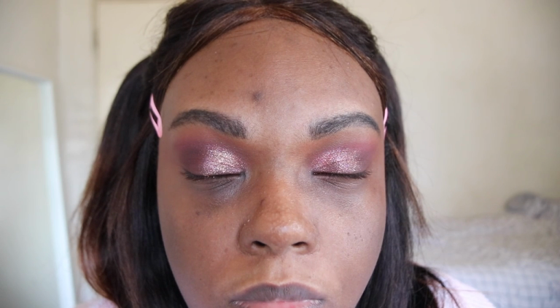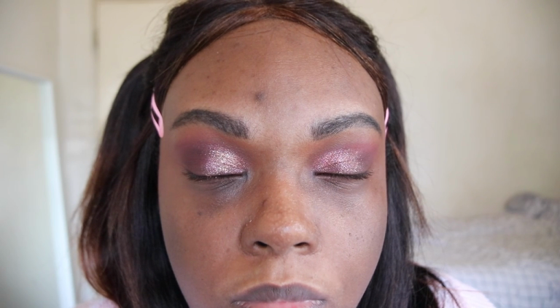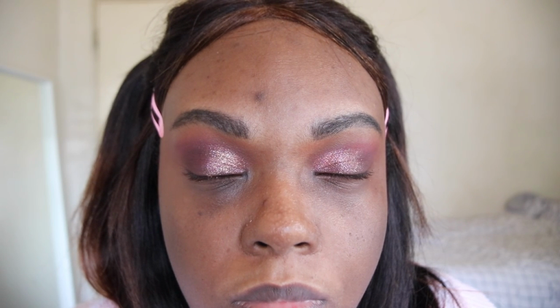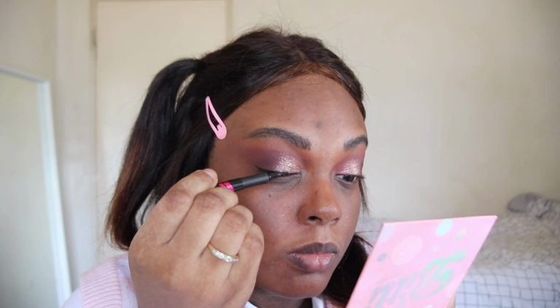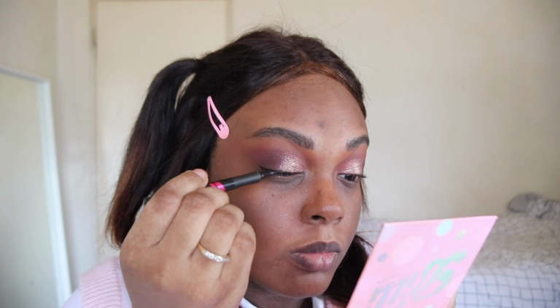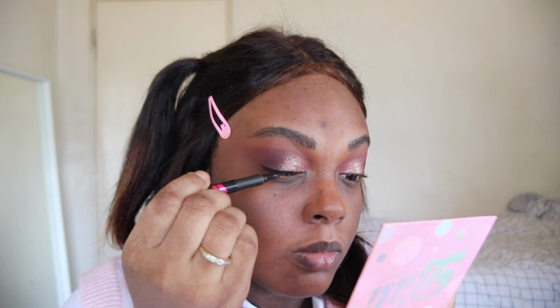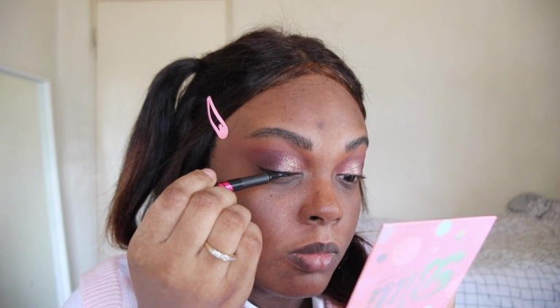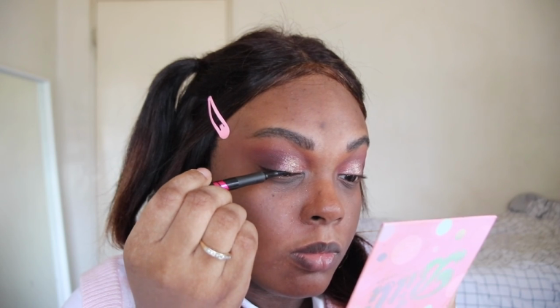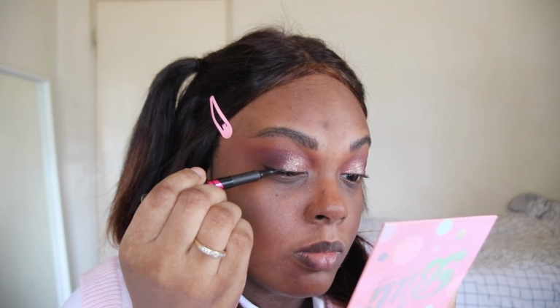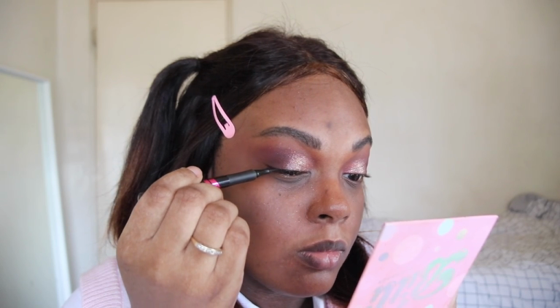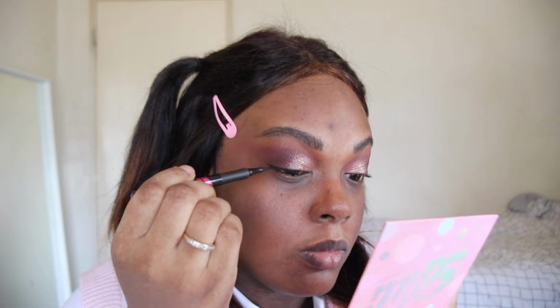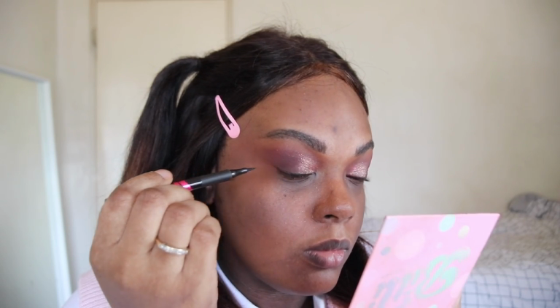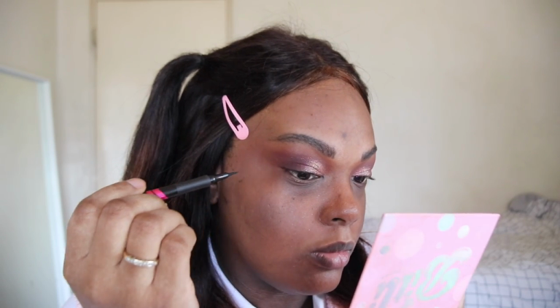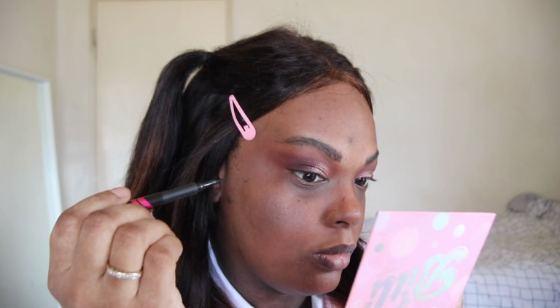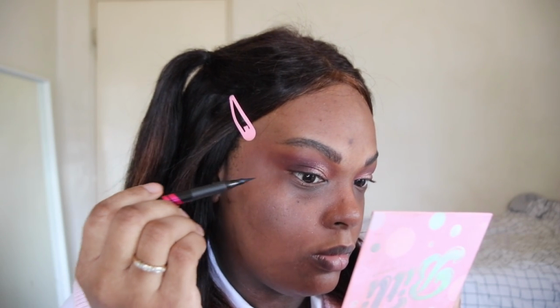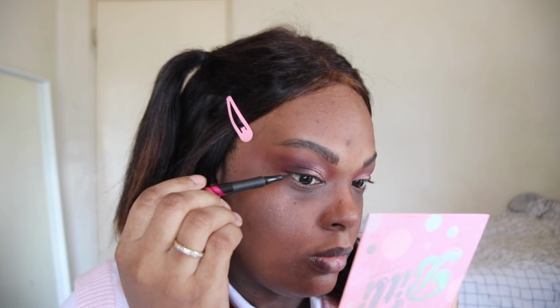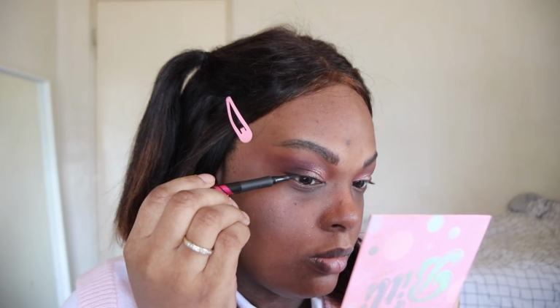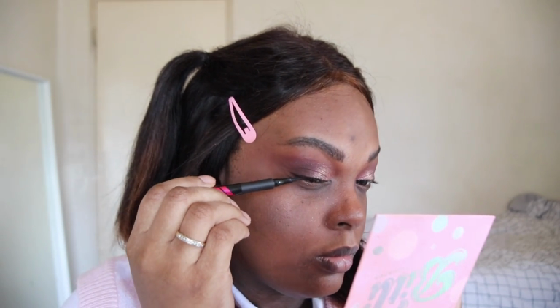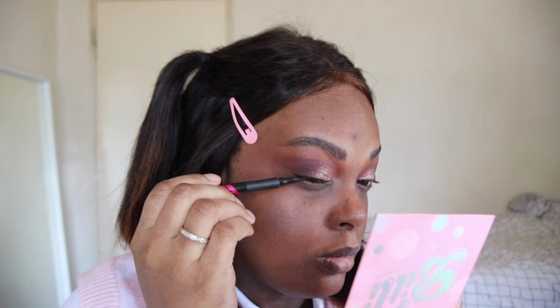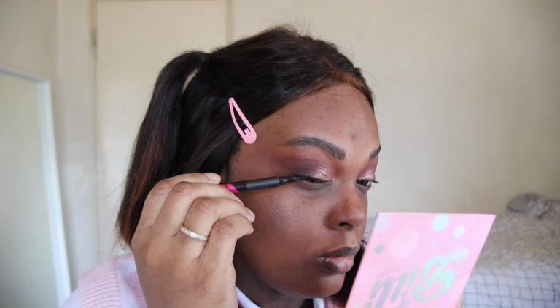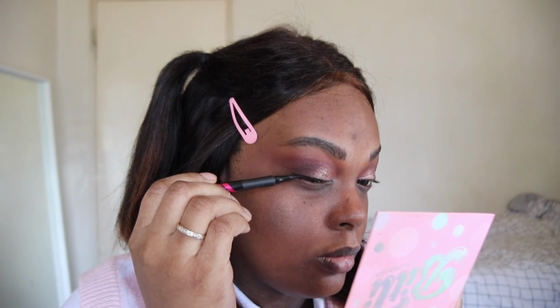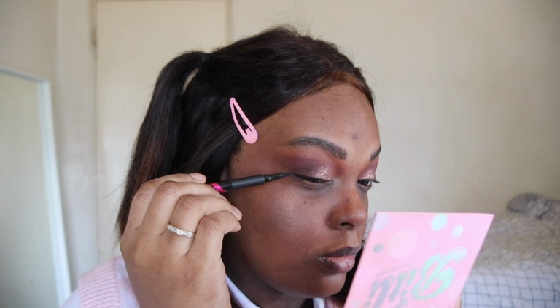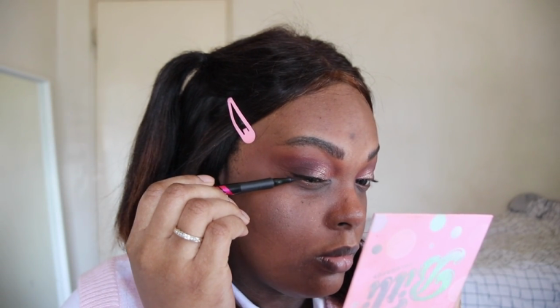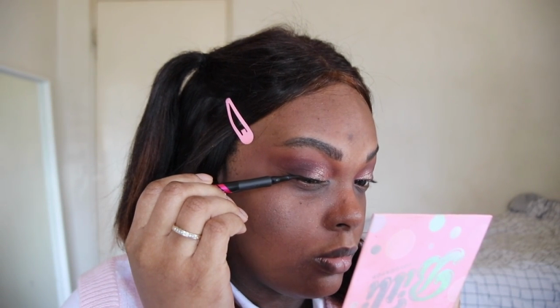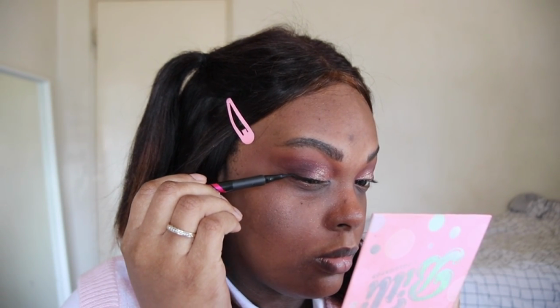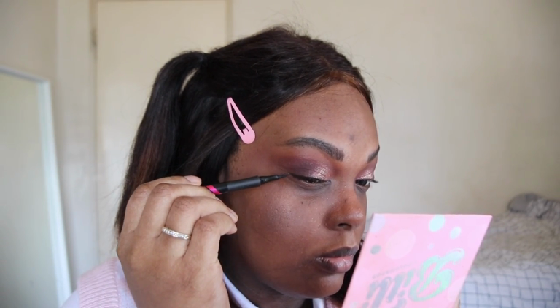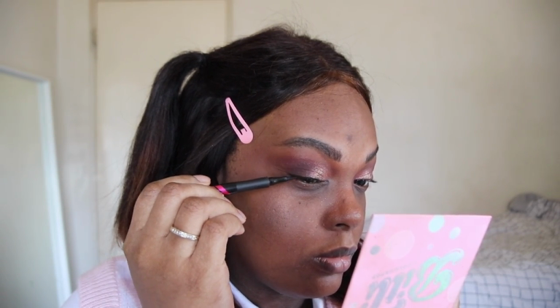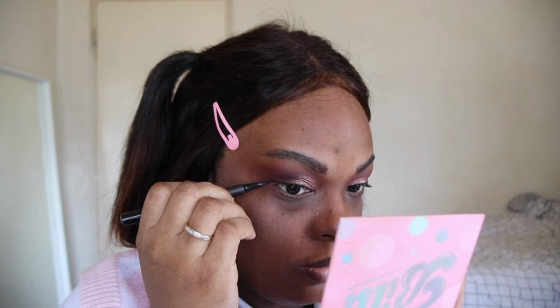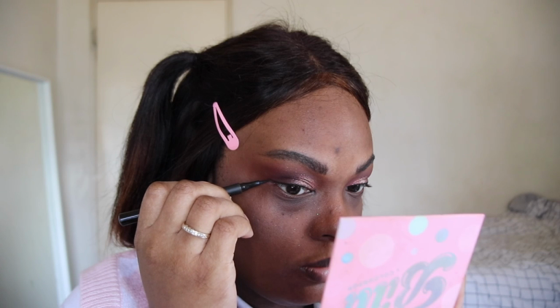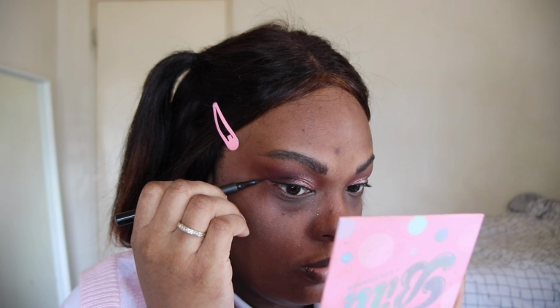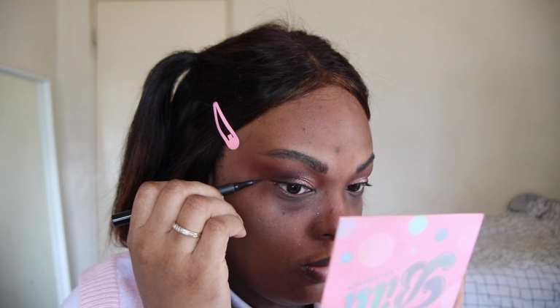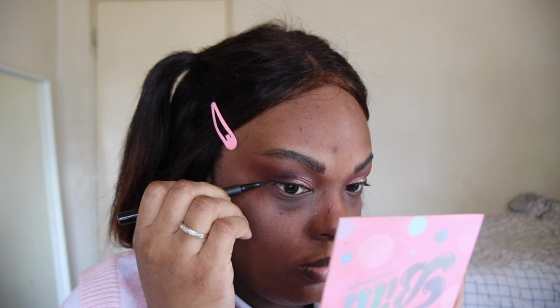I say this every time that I use this palette, but if you don't have it, go get it. It's the best palette. Go get it right now.